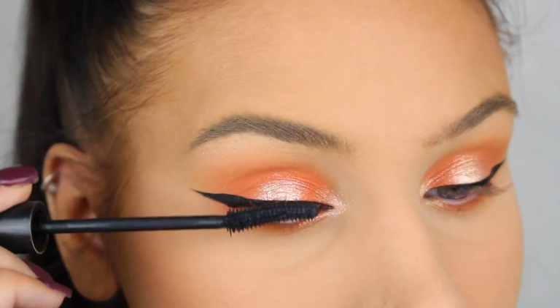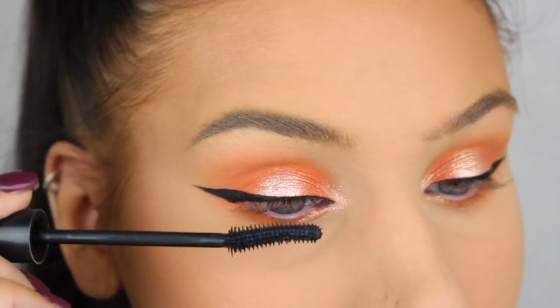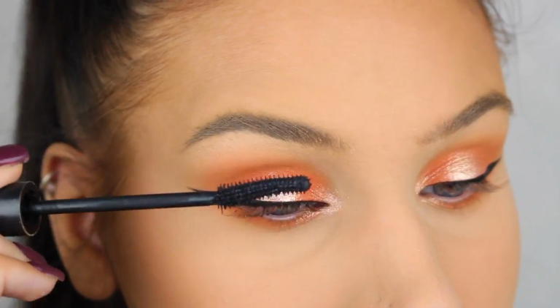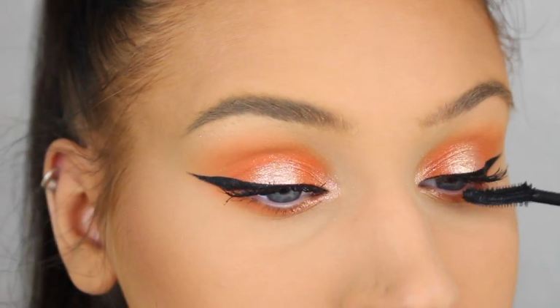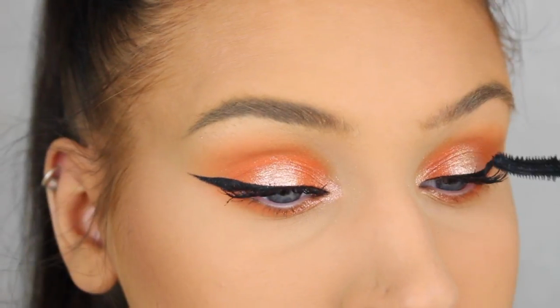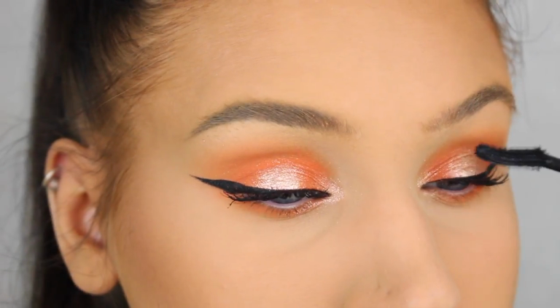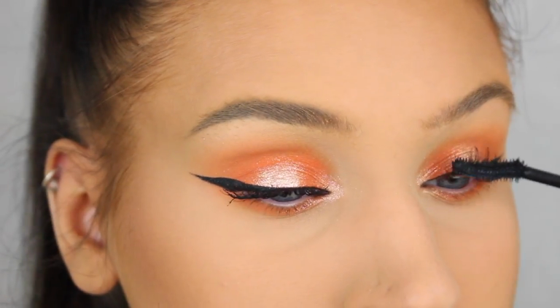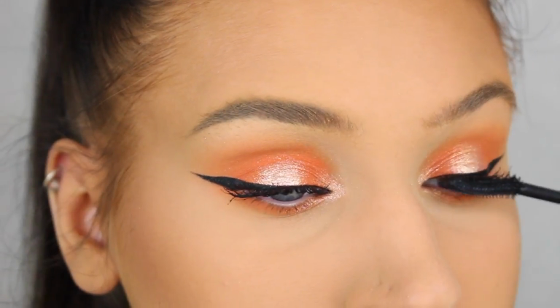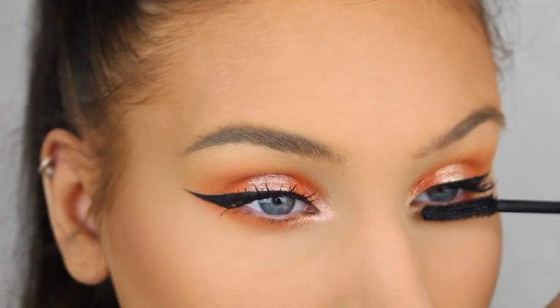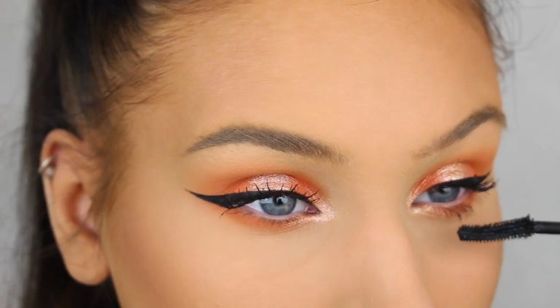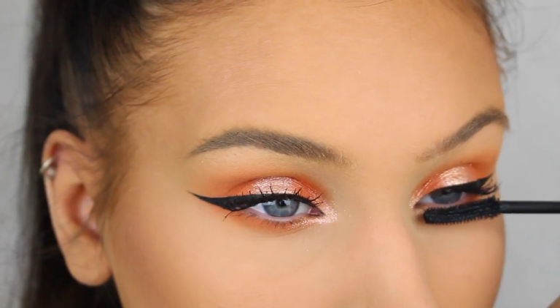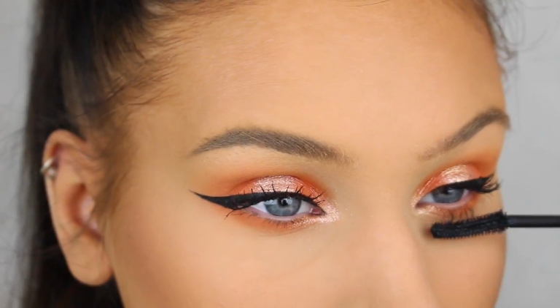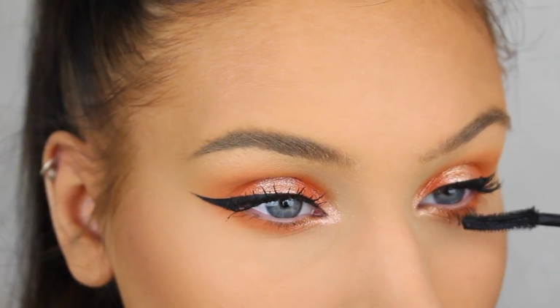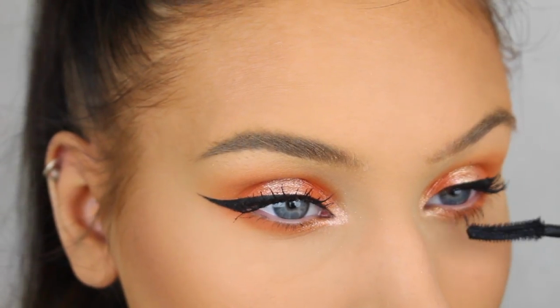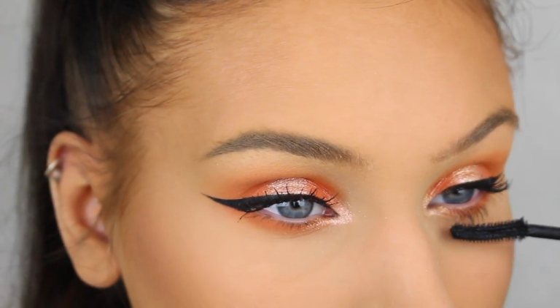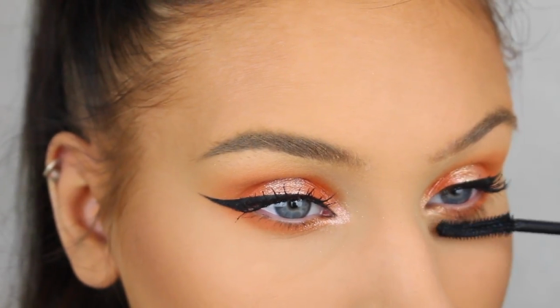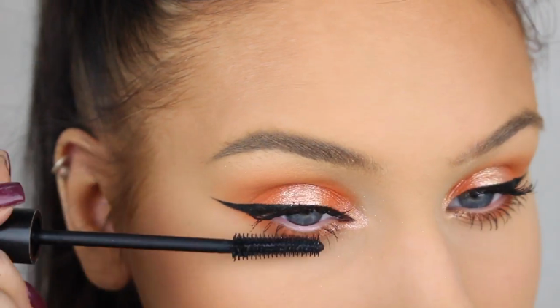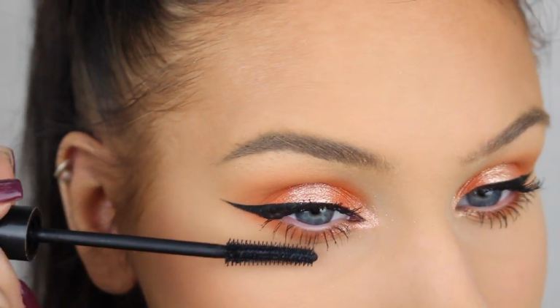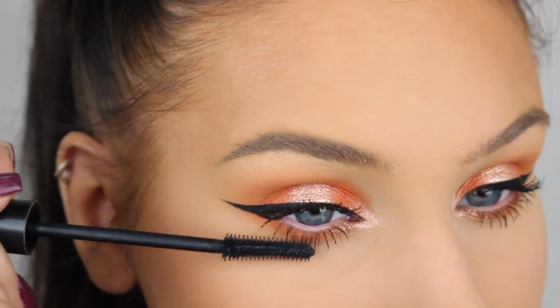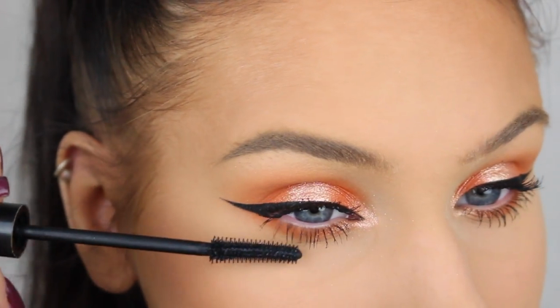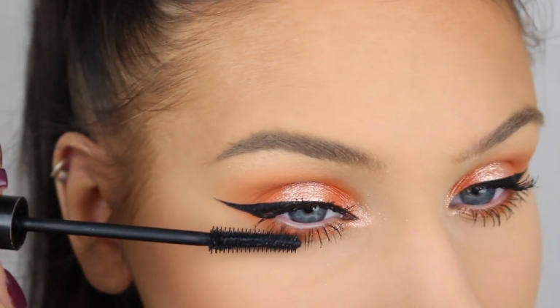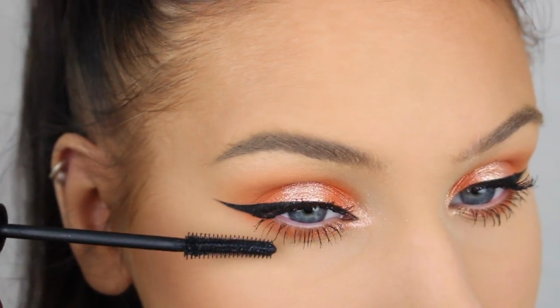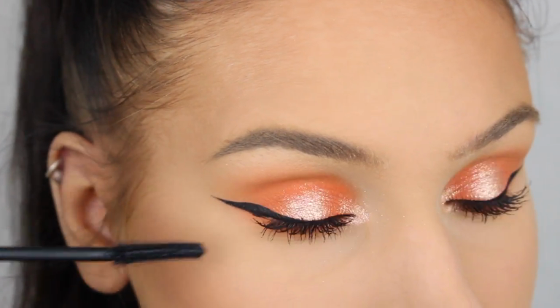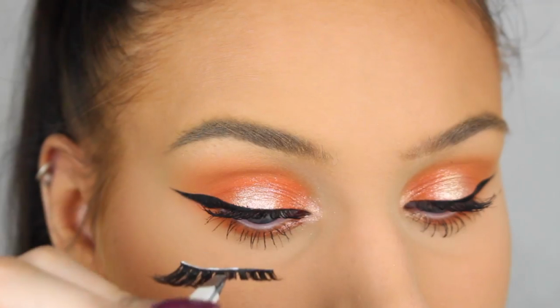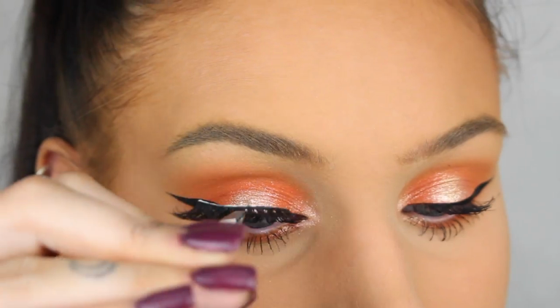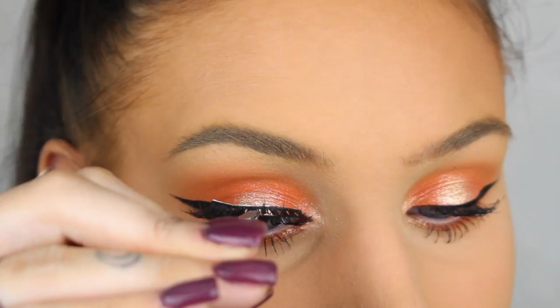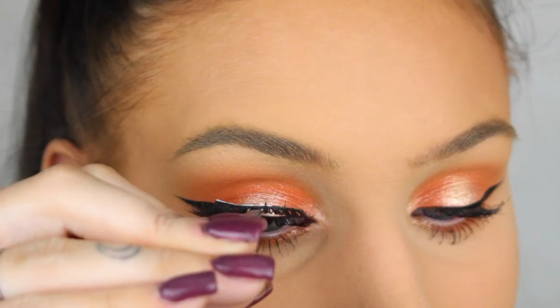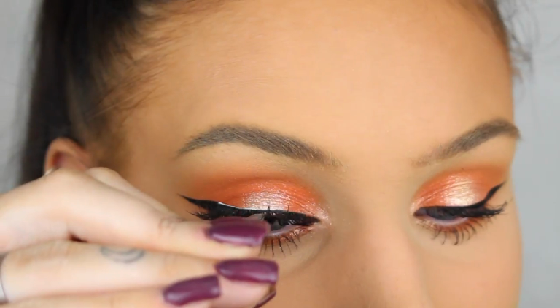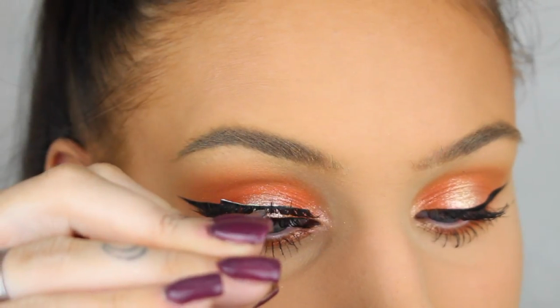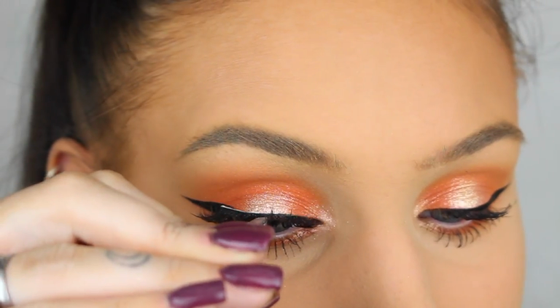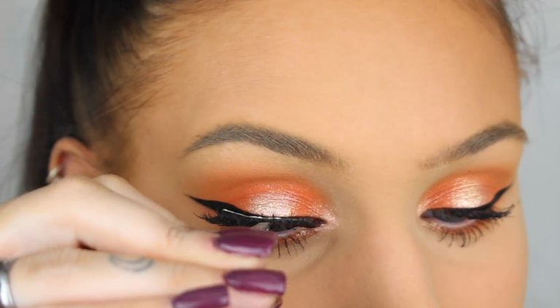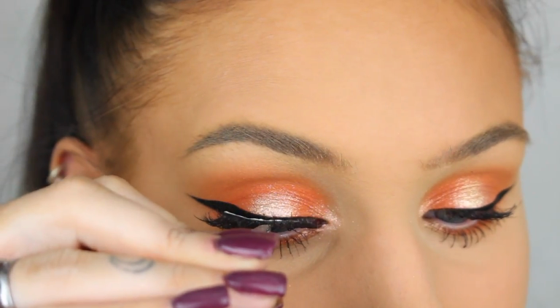Now I'm going to apply mascara and some false lashes. The lashes I'm using today are Miss Sophie from Lash Goals by N.